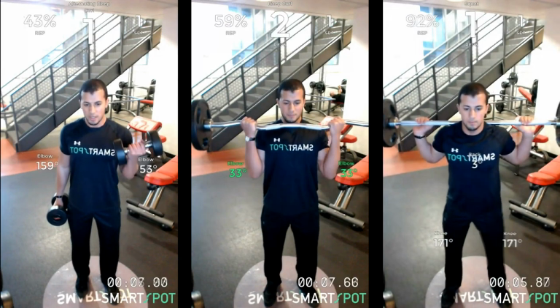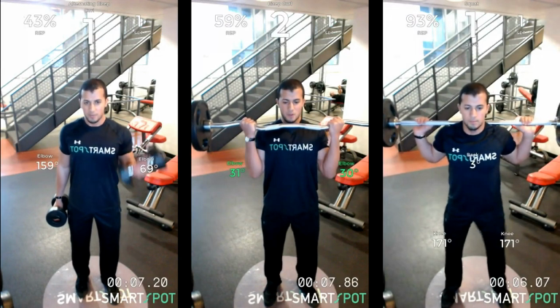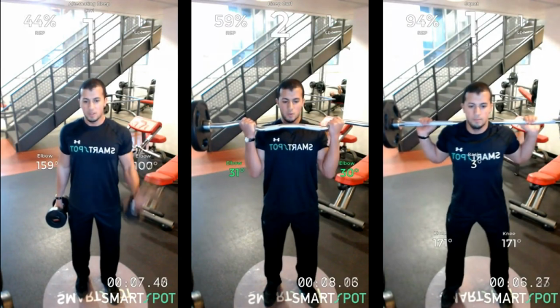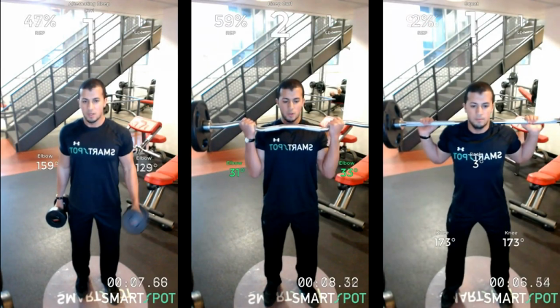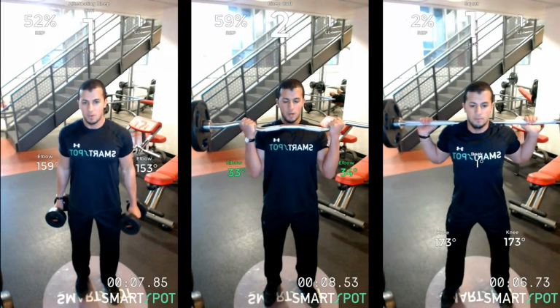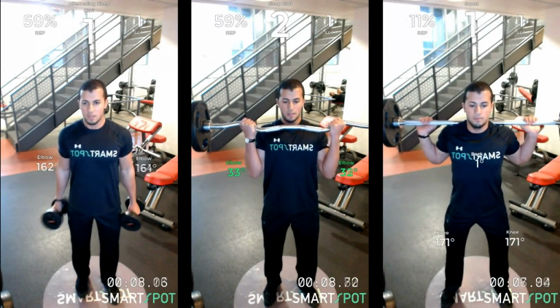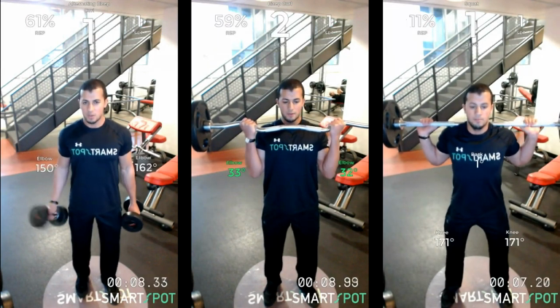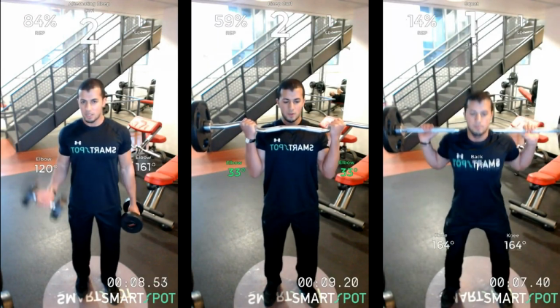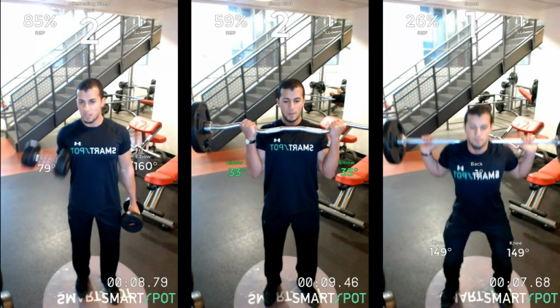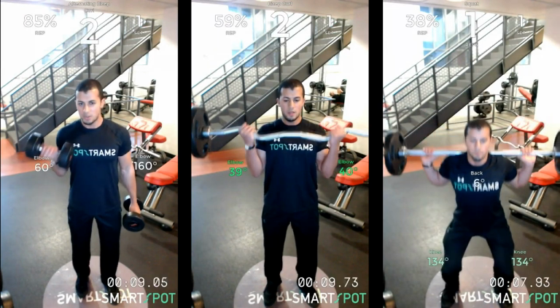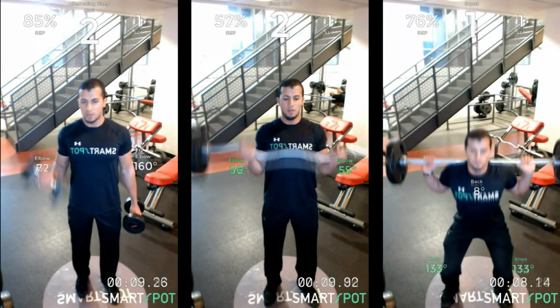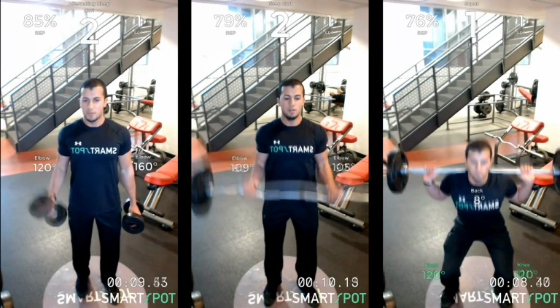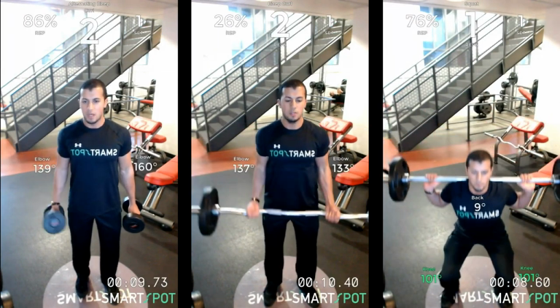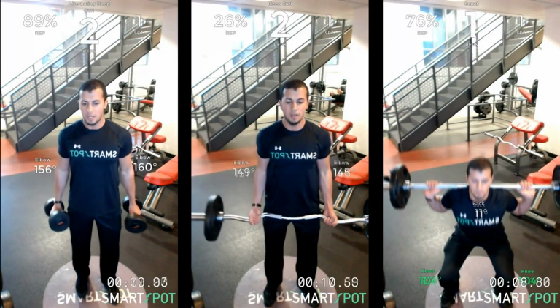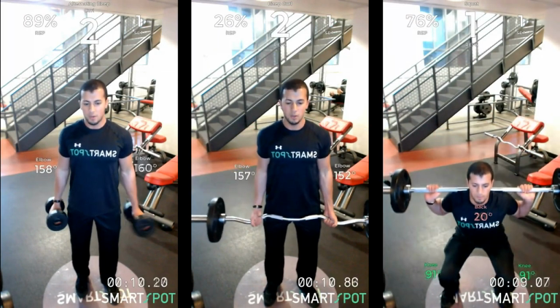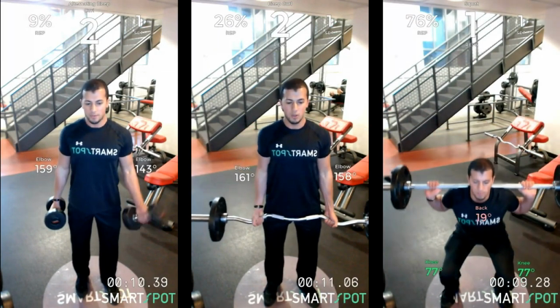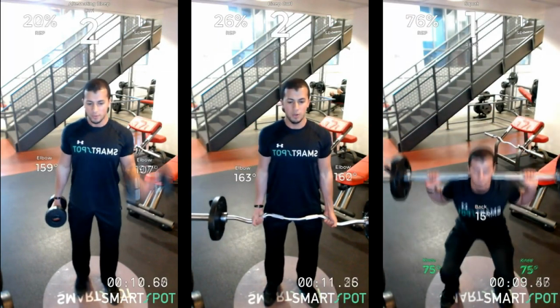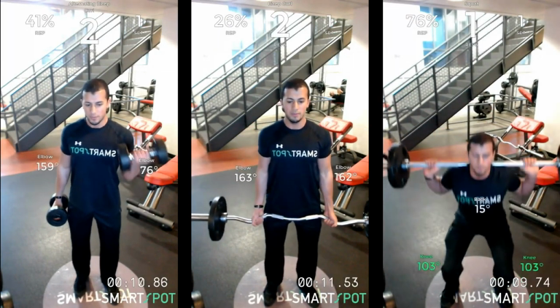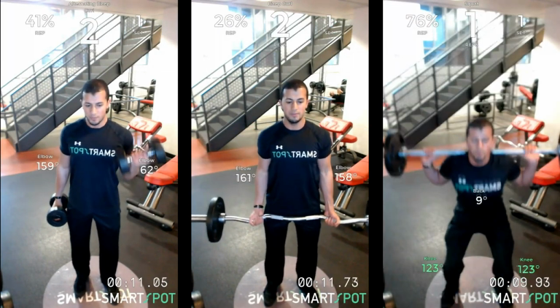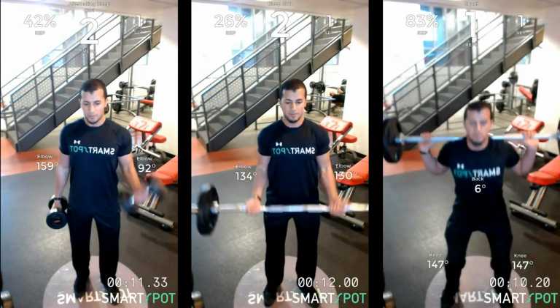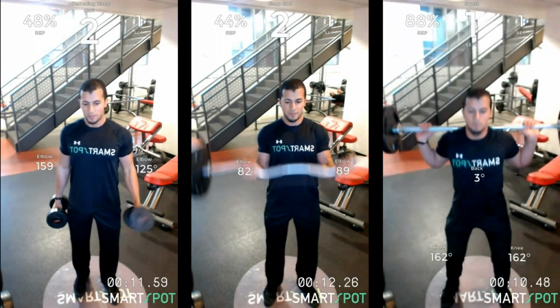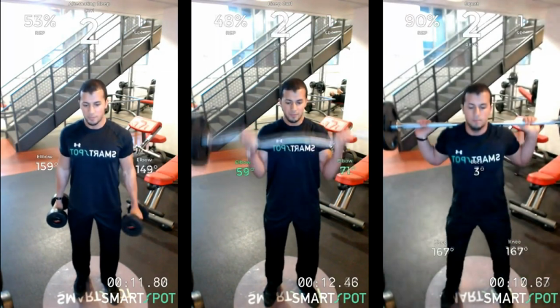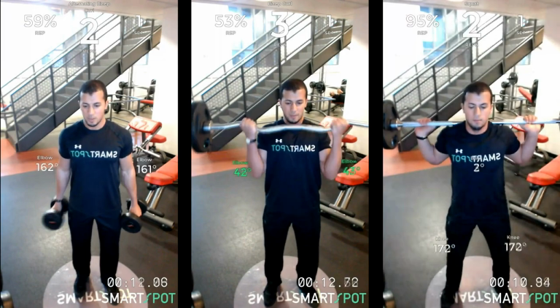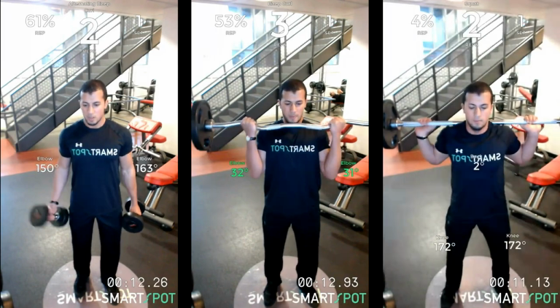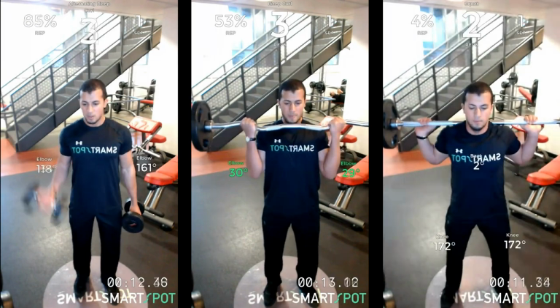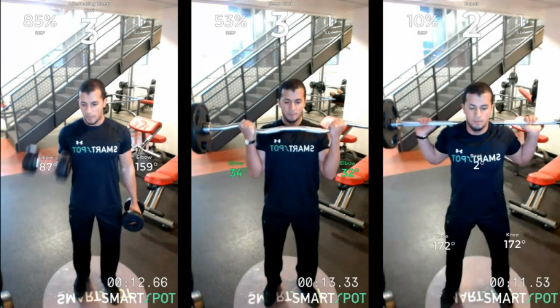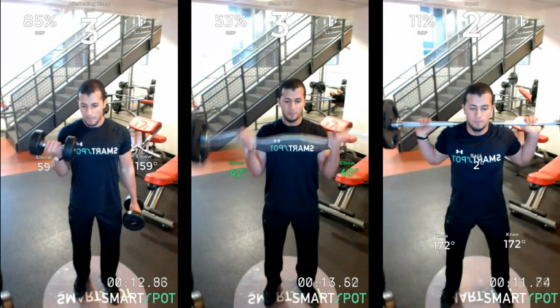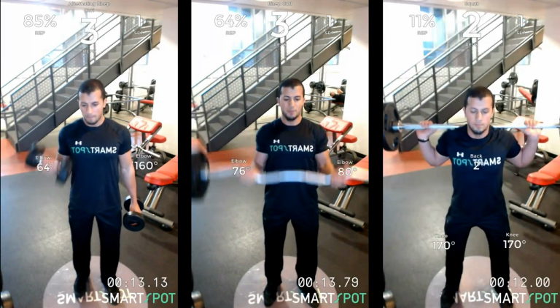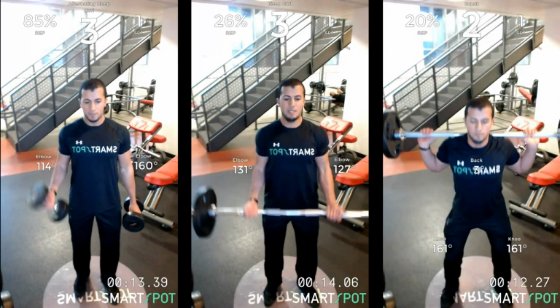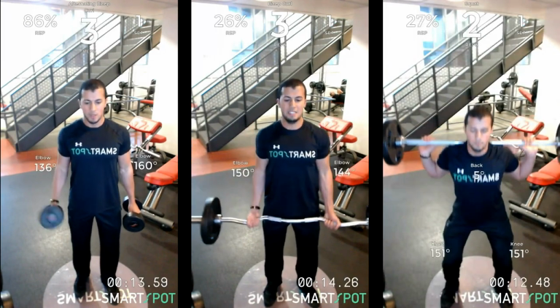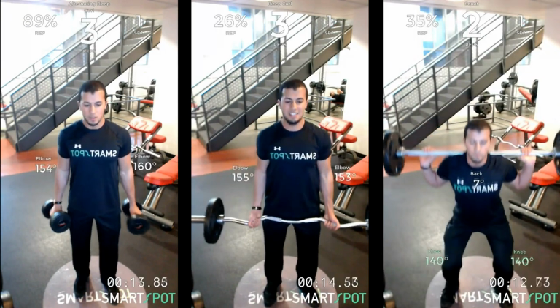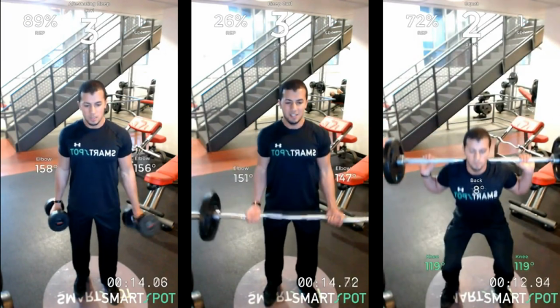Sign in at smartspot.io to find your pictures, videos, and an automatically generated workout log.